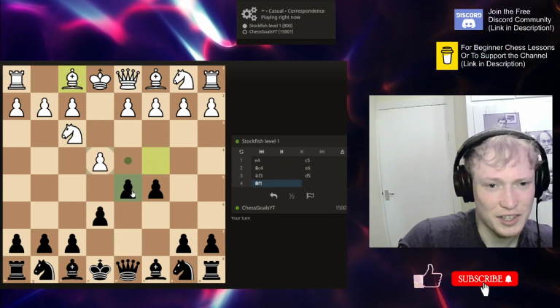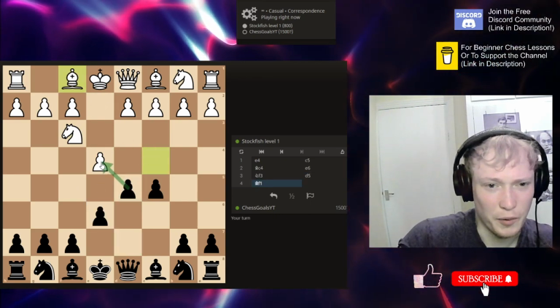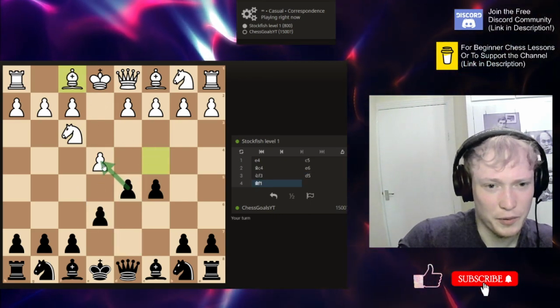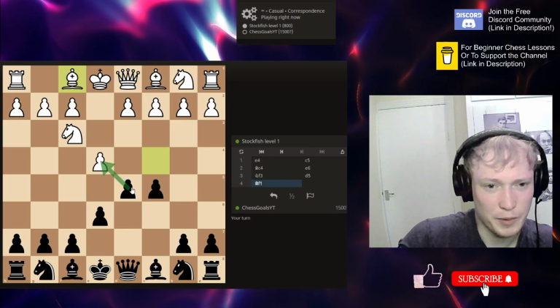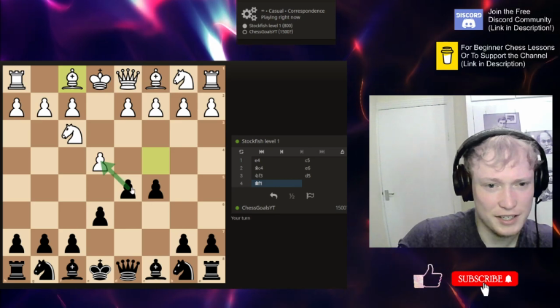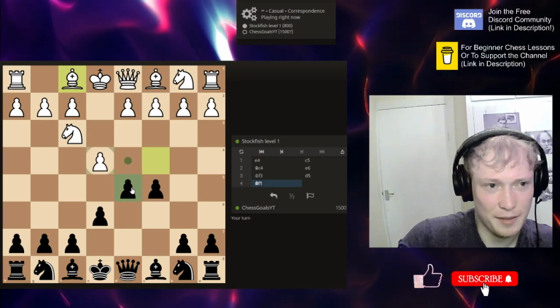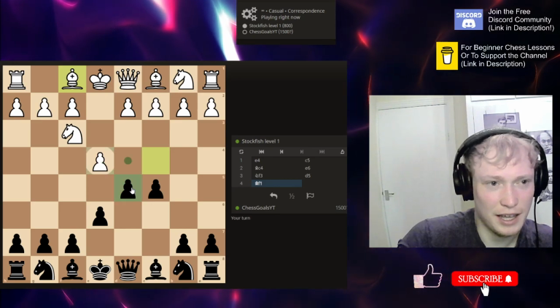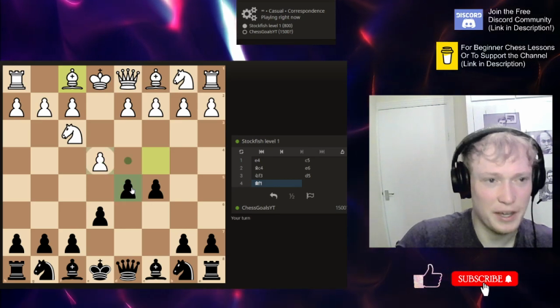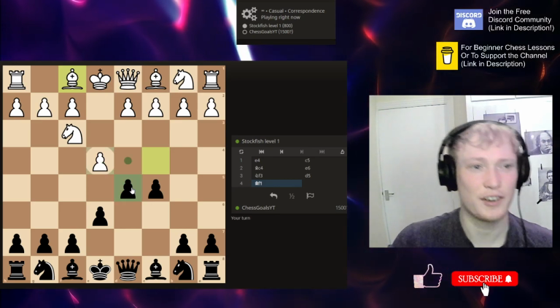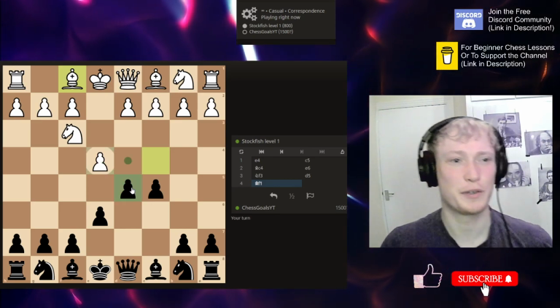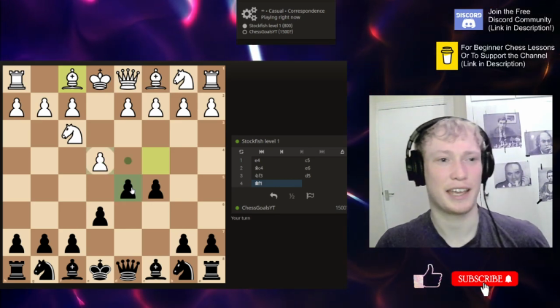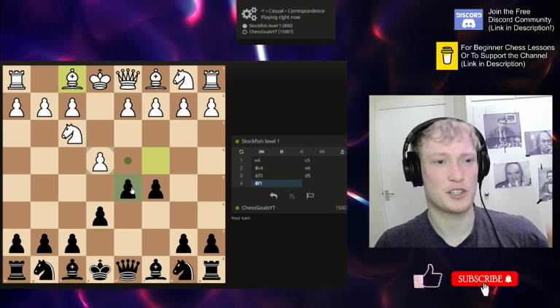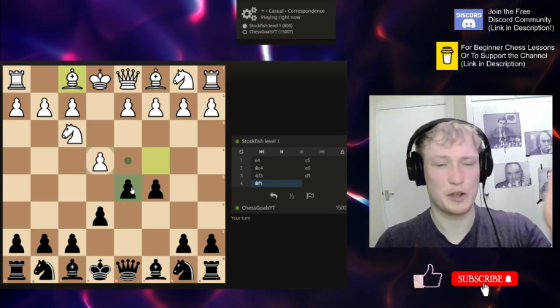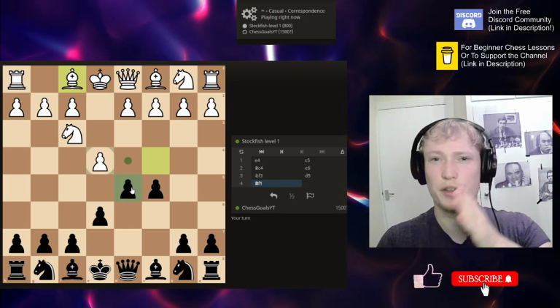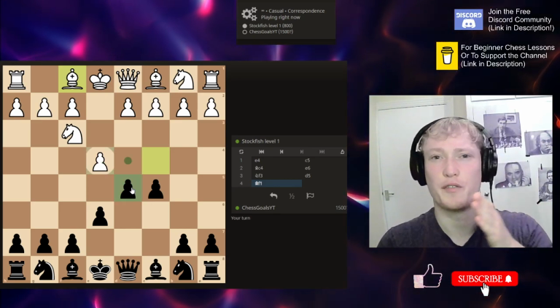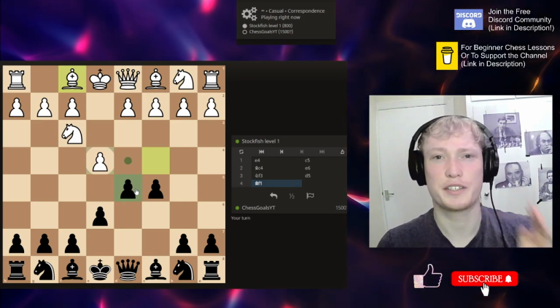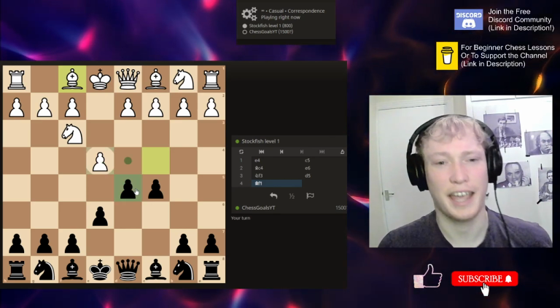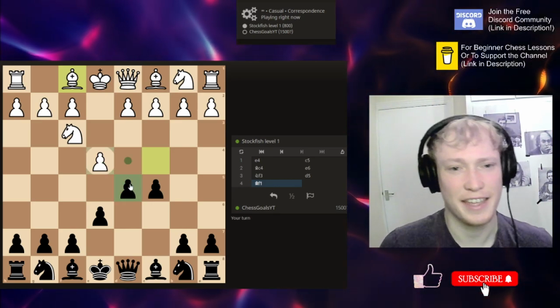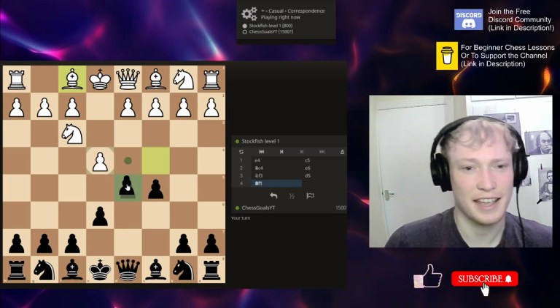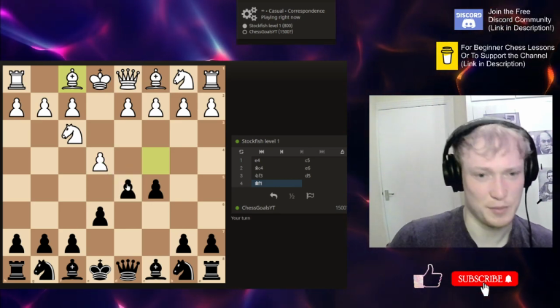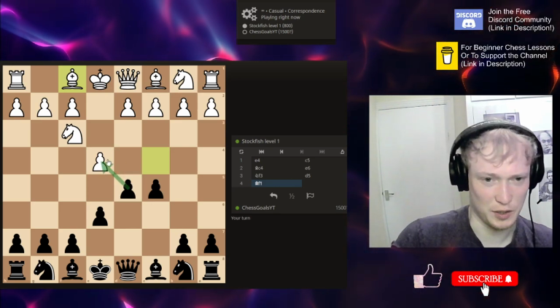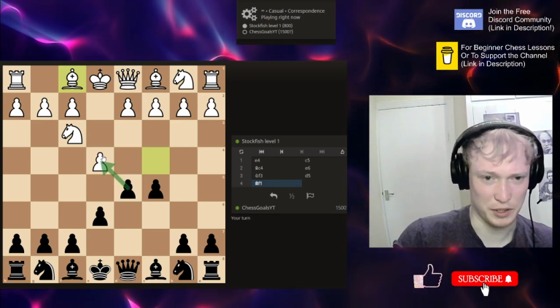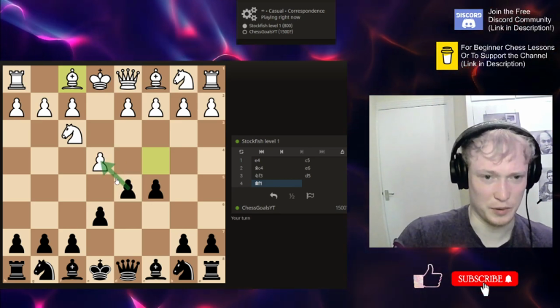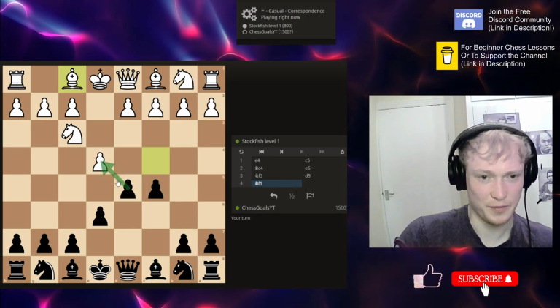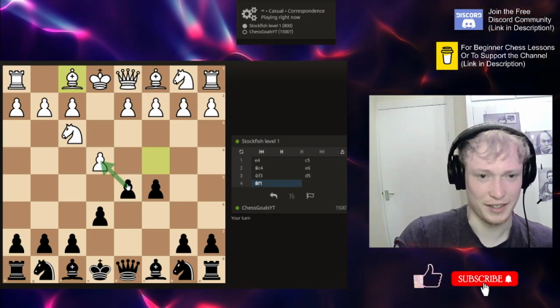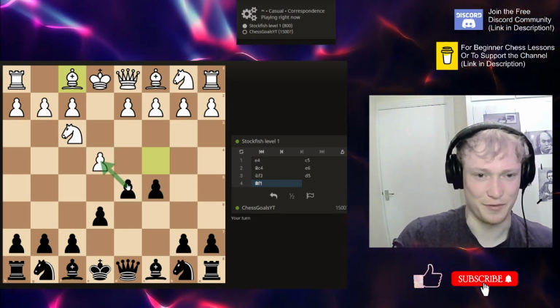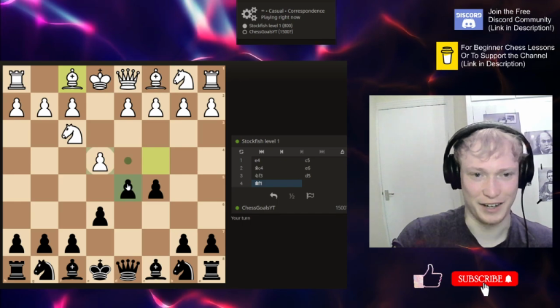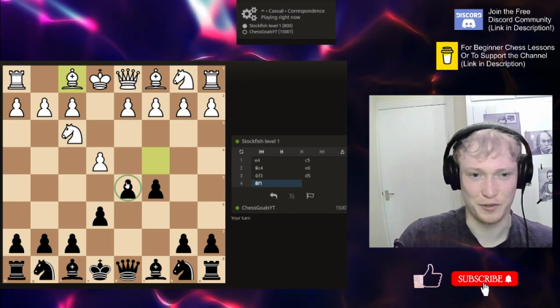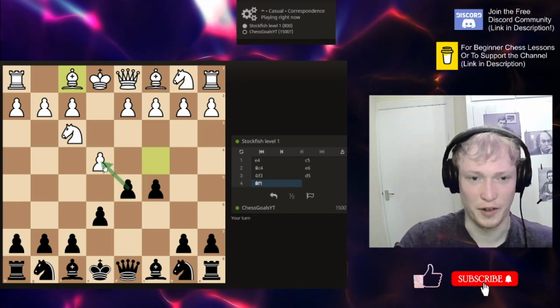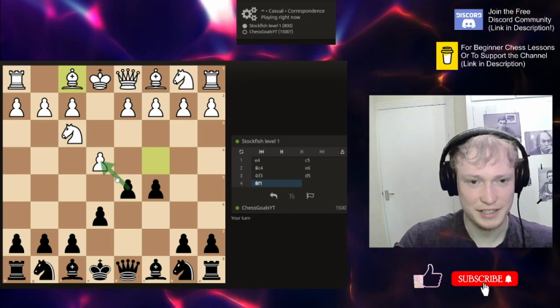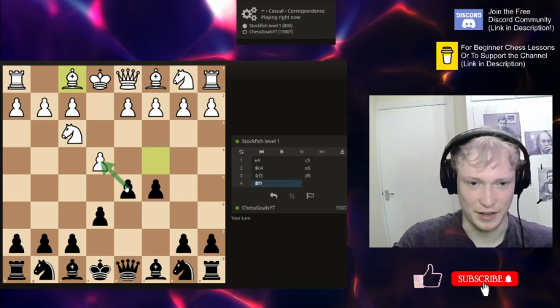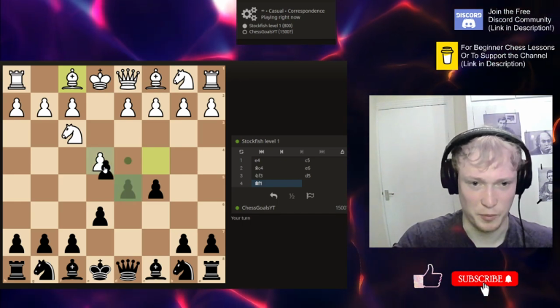I might go through Stockfish levels one to four today, and then next episode we'll do the final four to see if I can win.